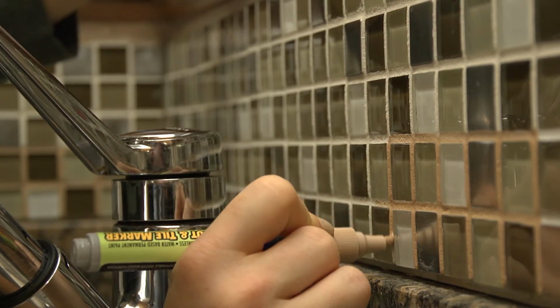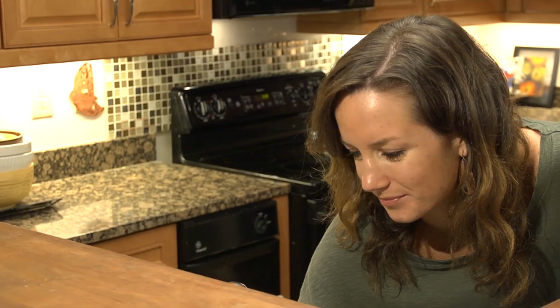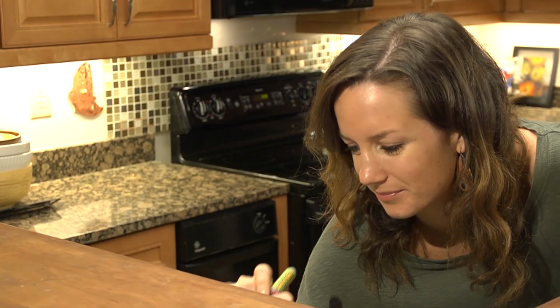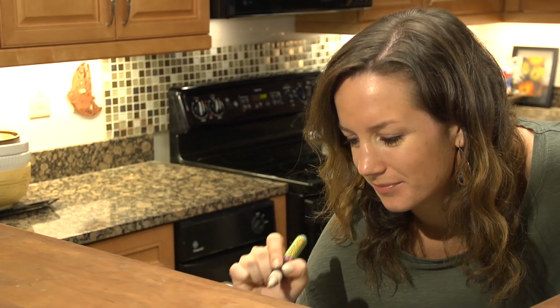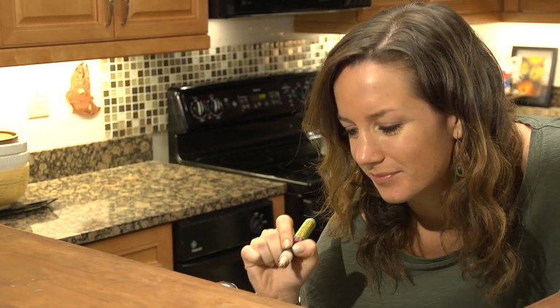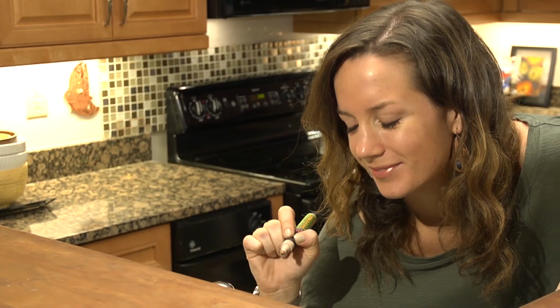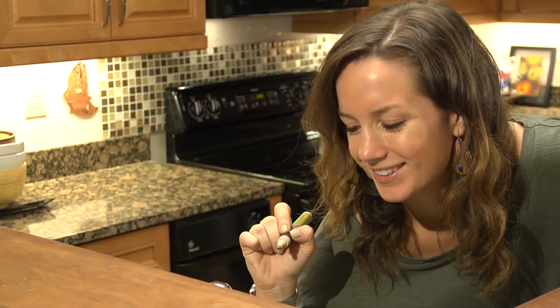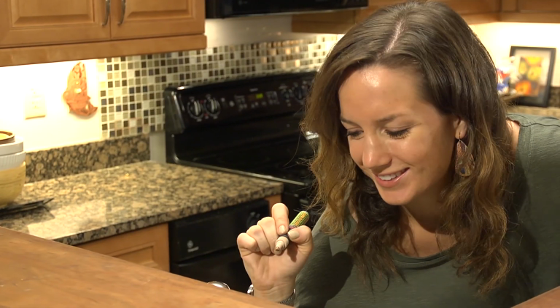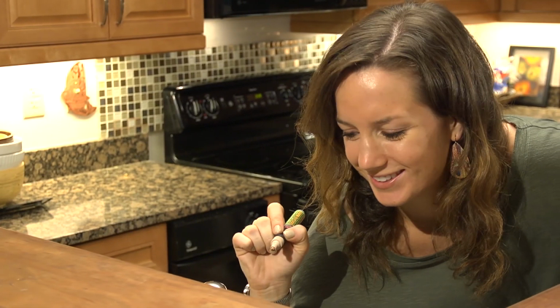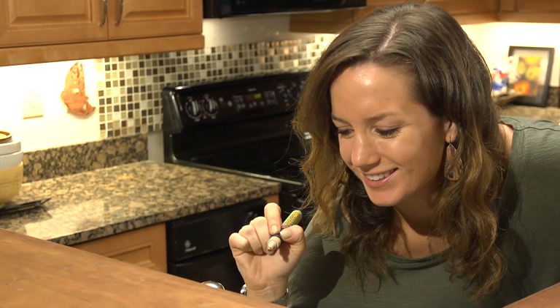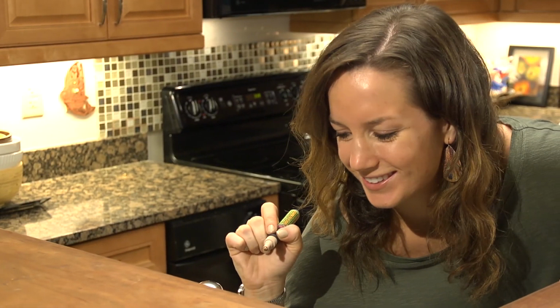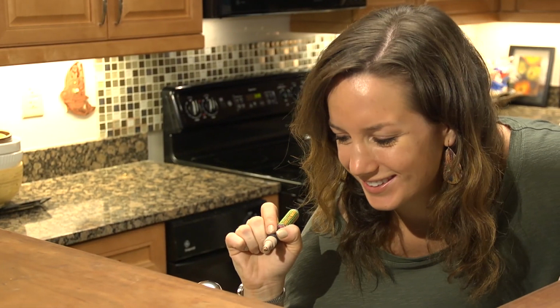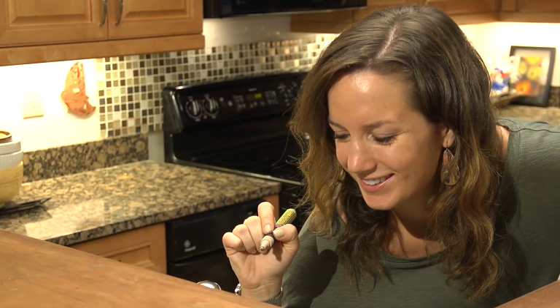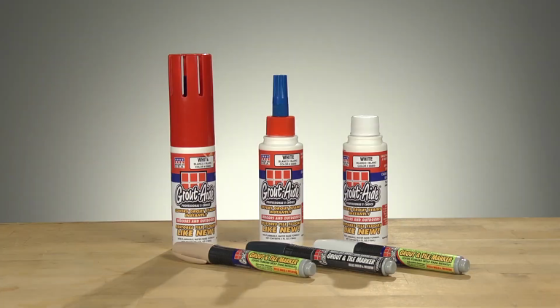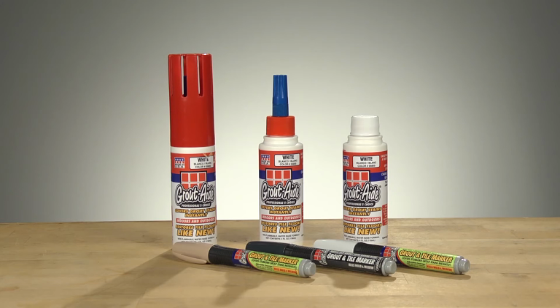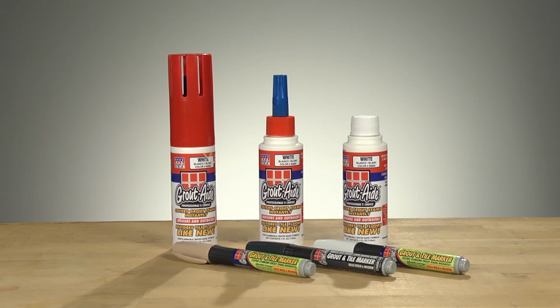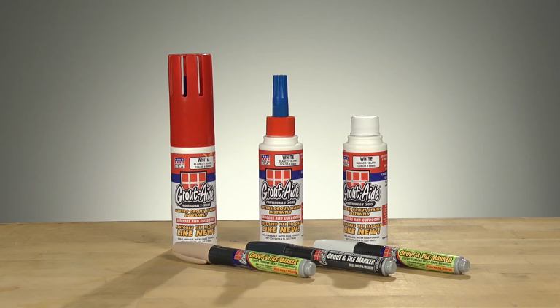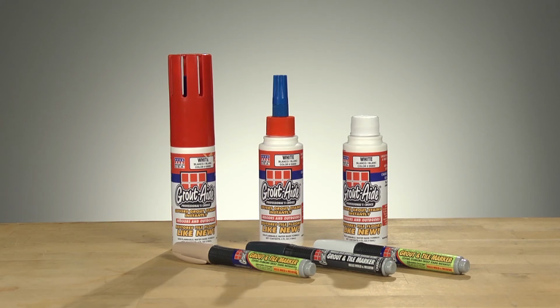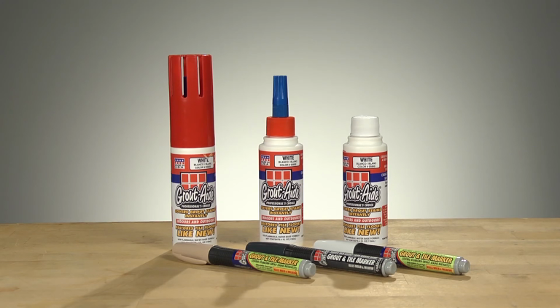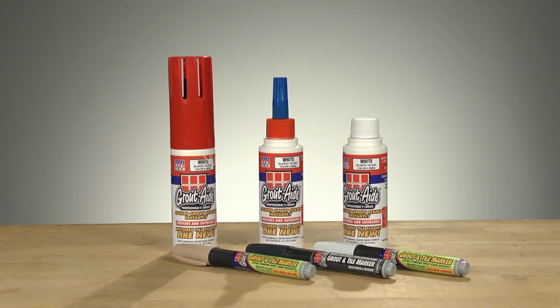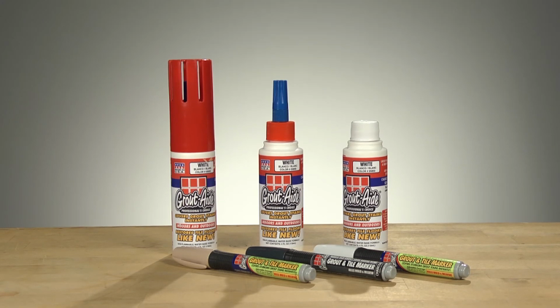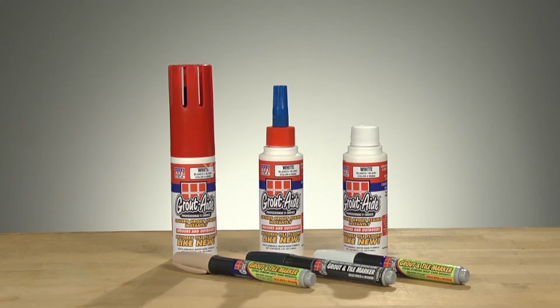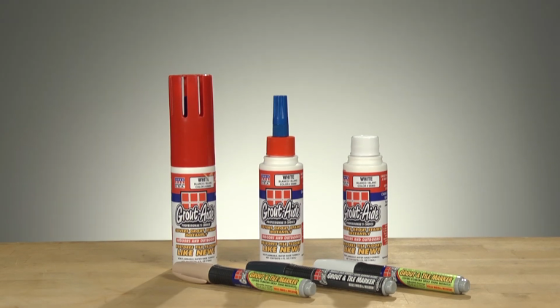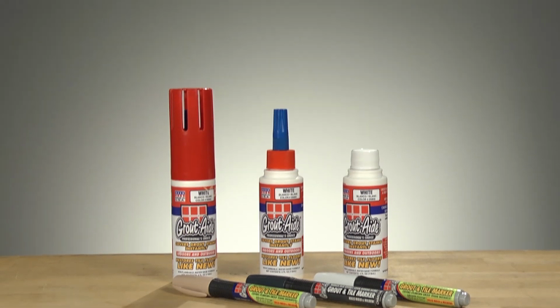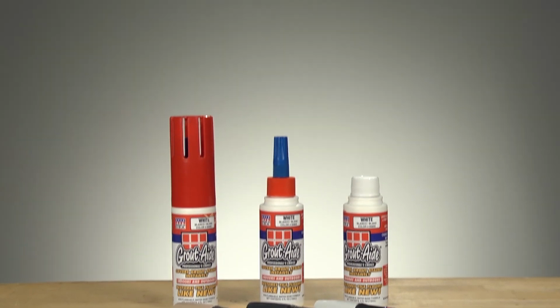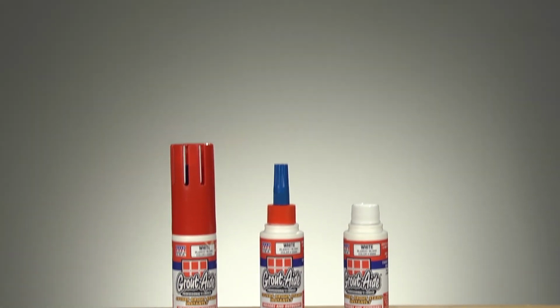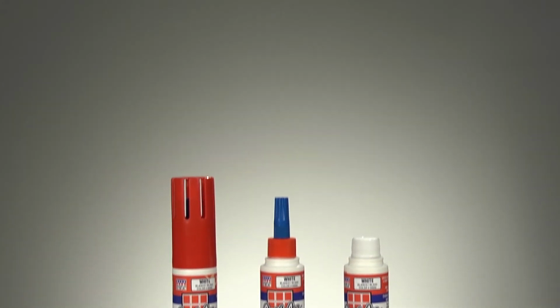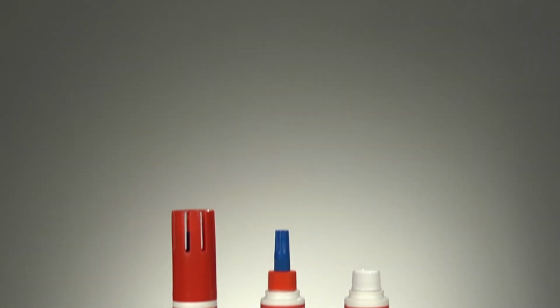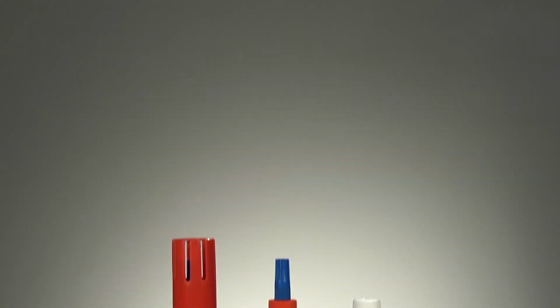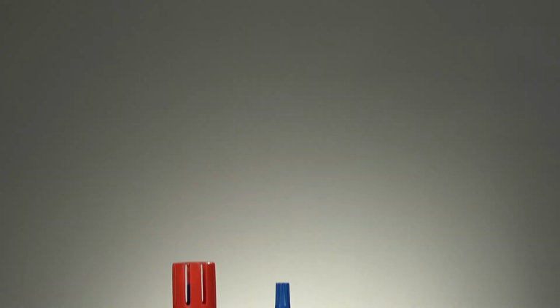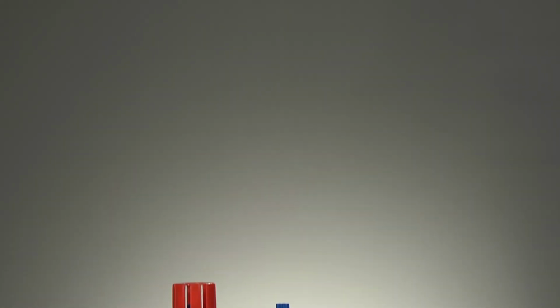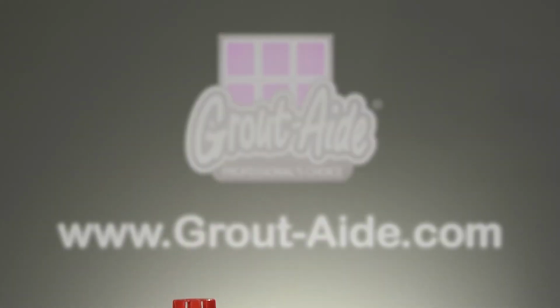To bring your grout back to life, trust the brand the pros use — GroutAid Grout and Tile Markers. For more information, go to grout-aid.com today.